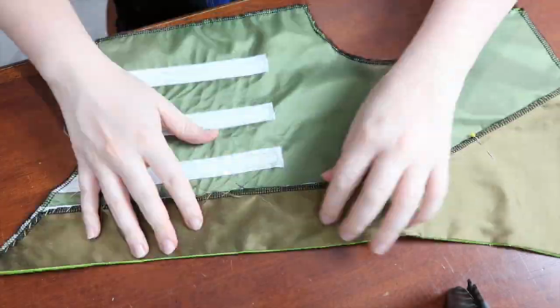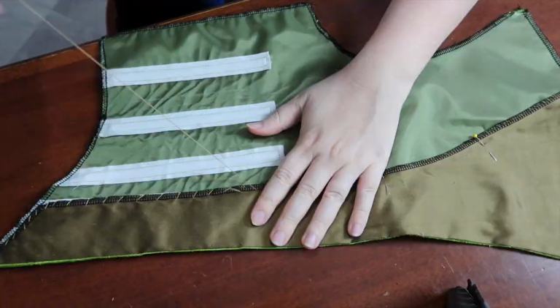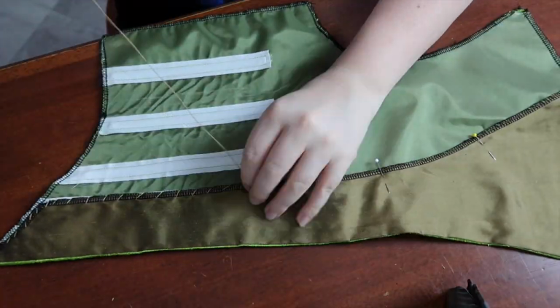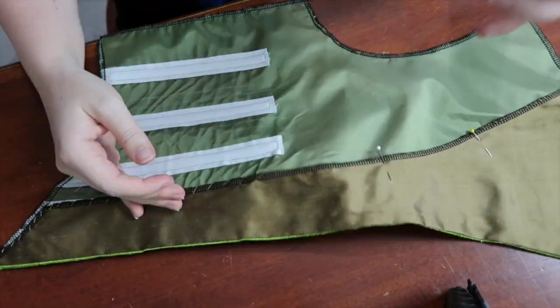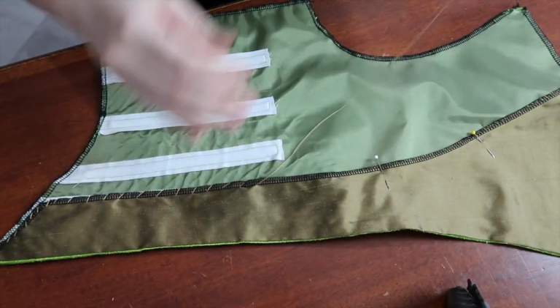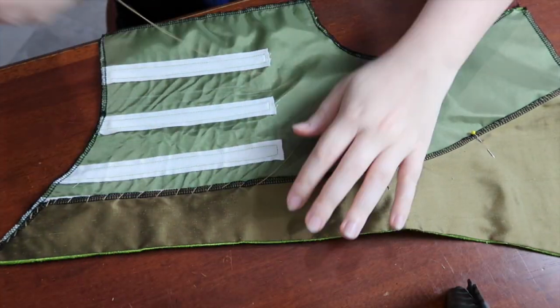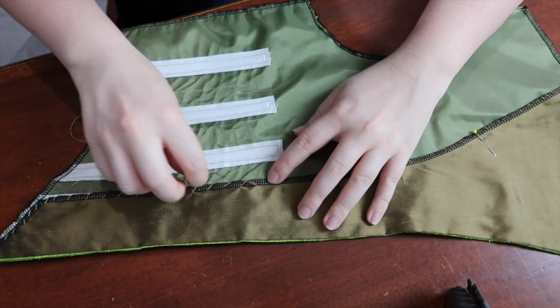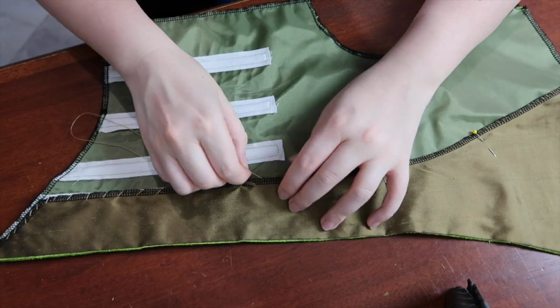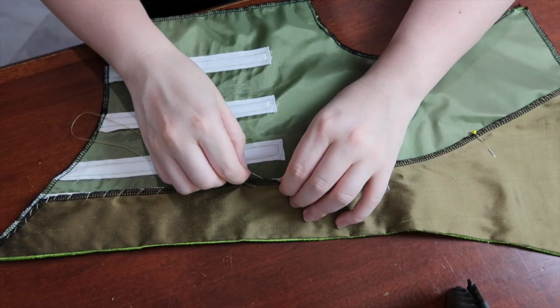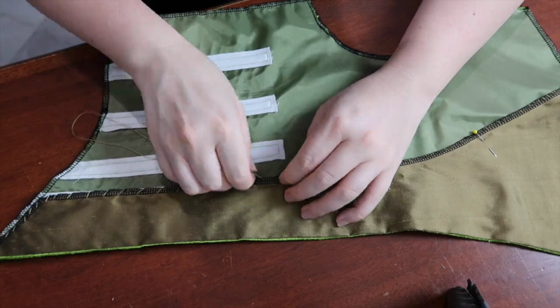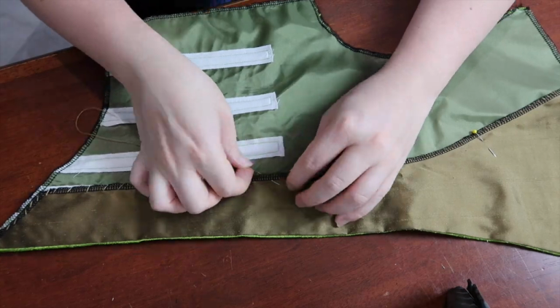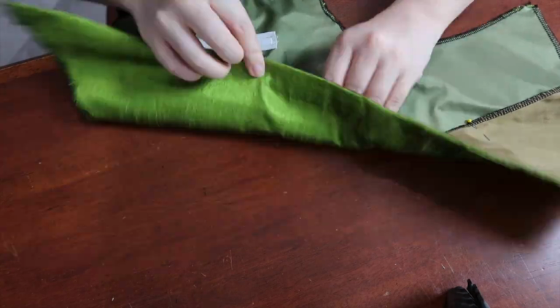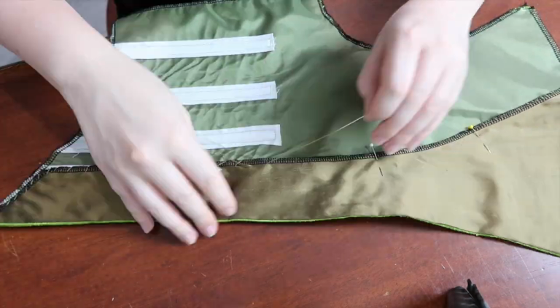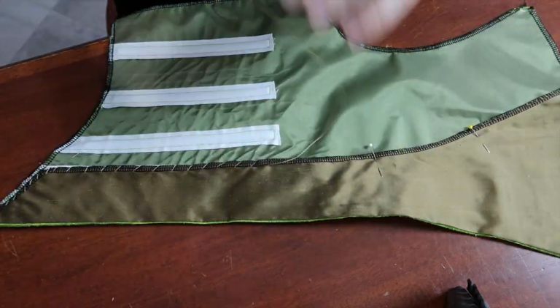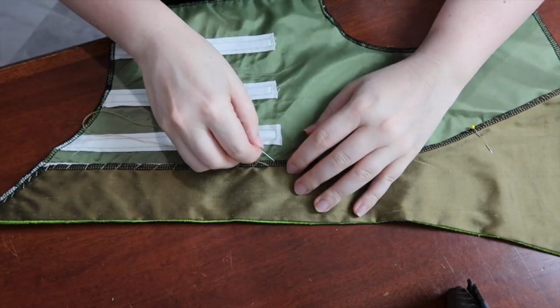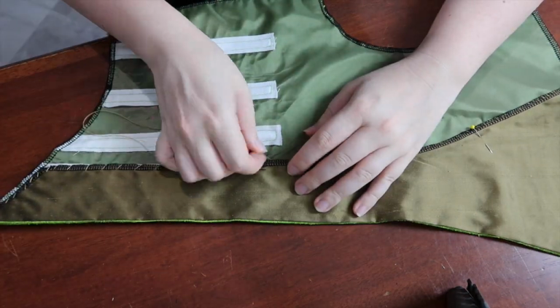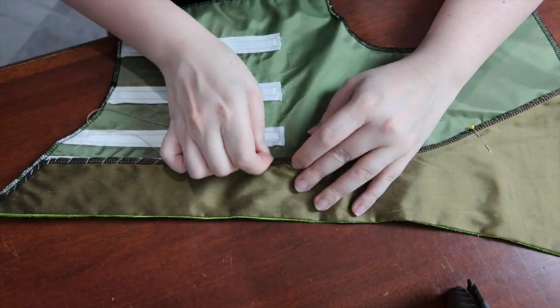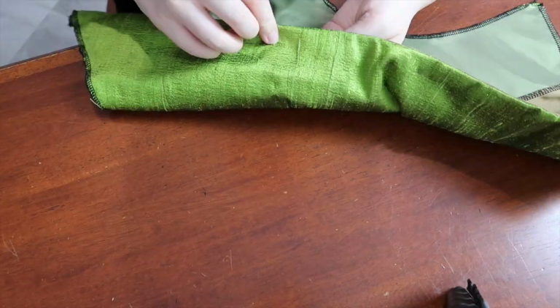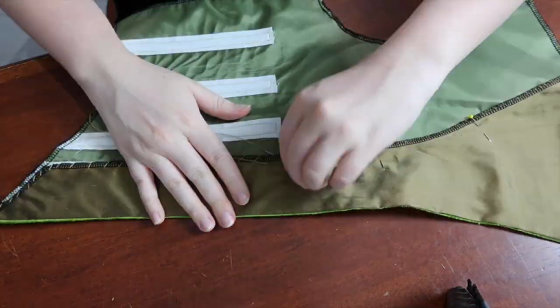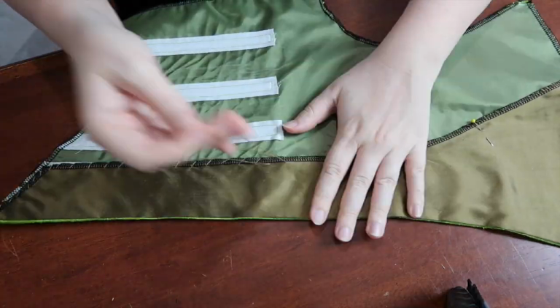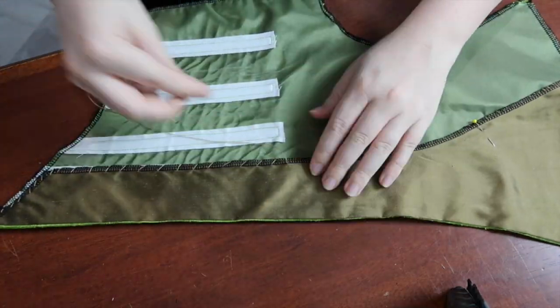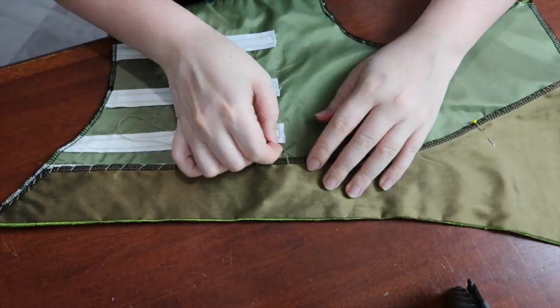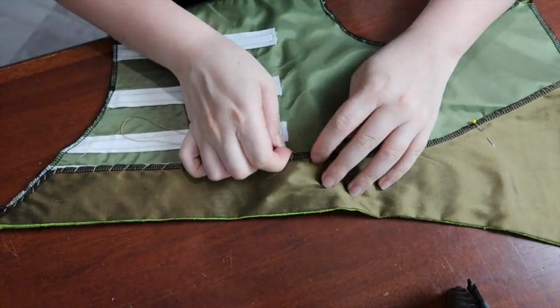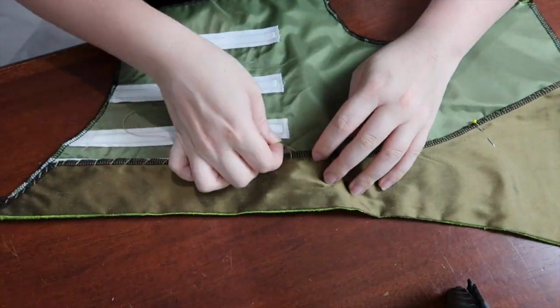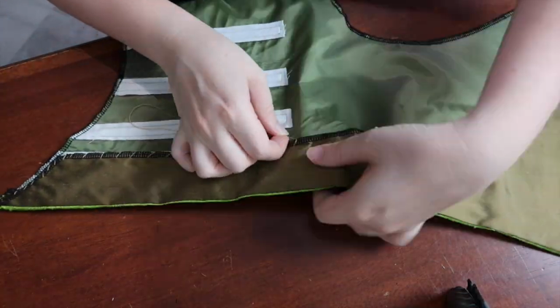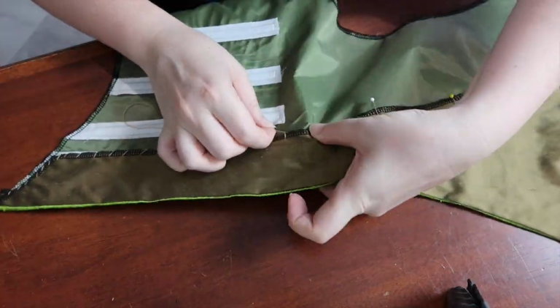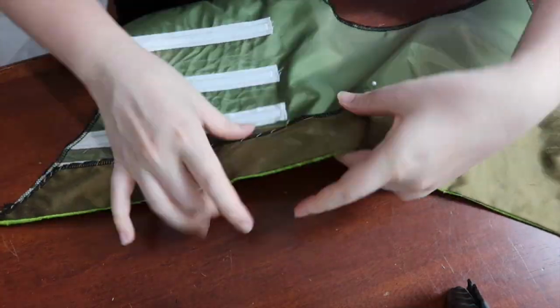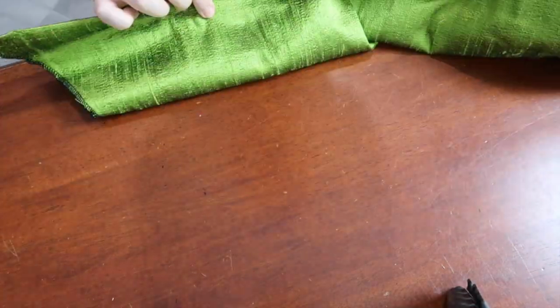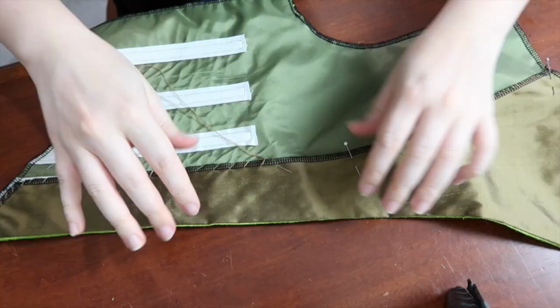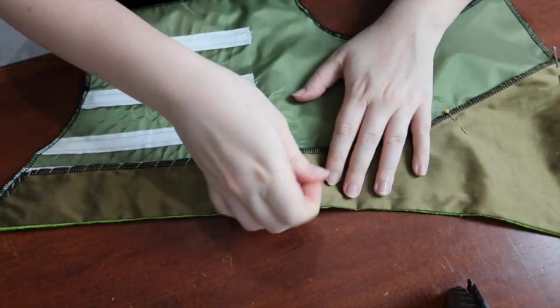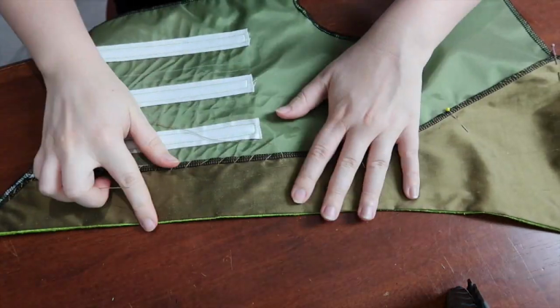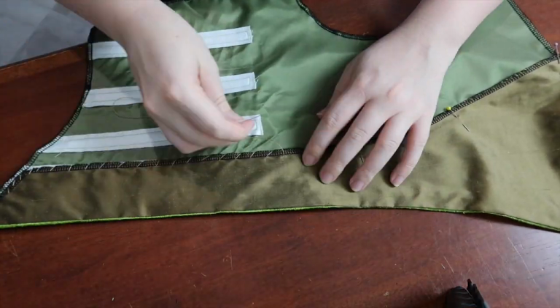Is it just me or is whip stitching quite therapeutic? Just me? Oh, okay then.